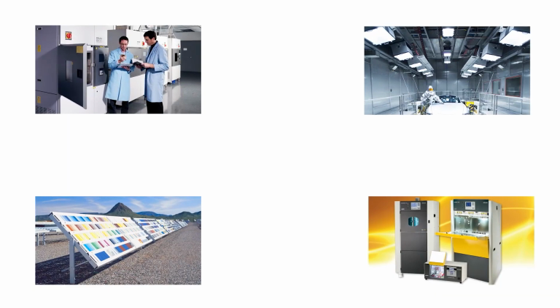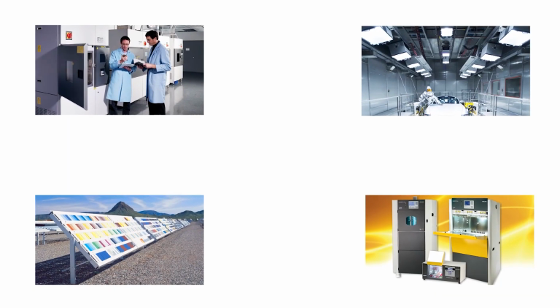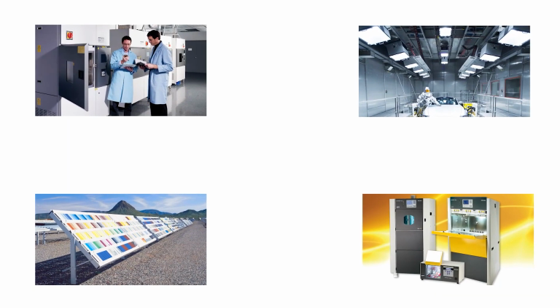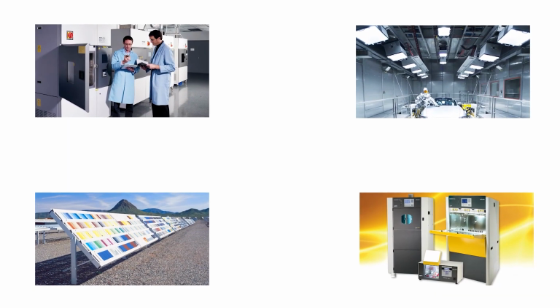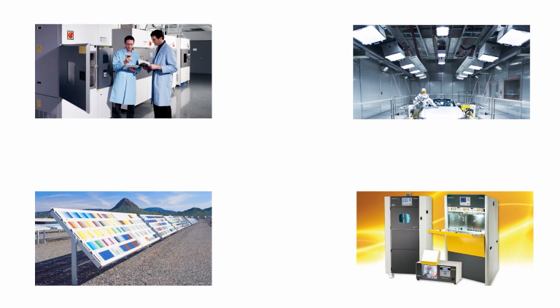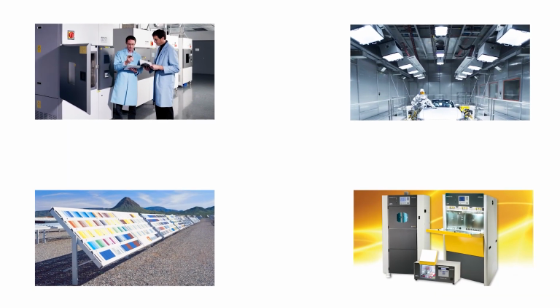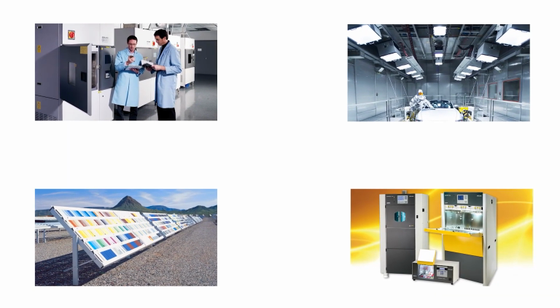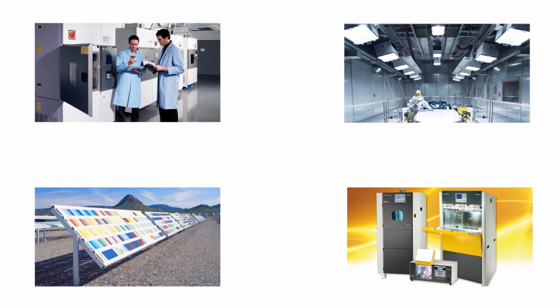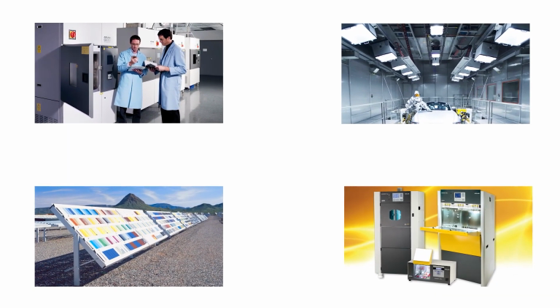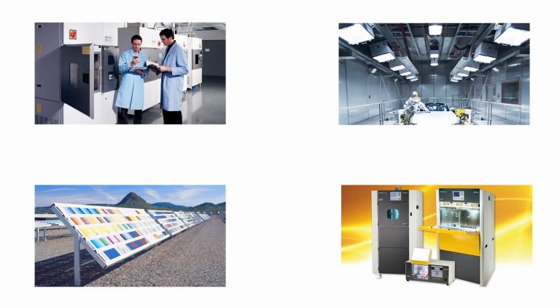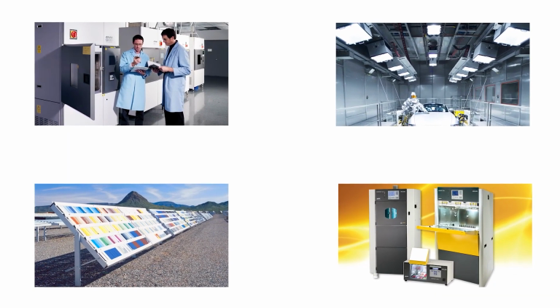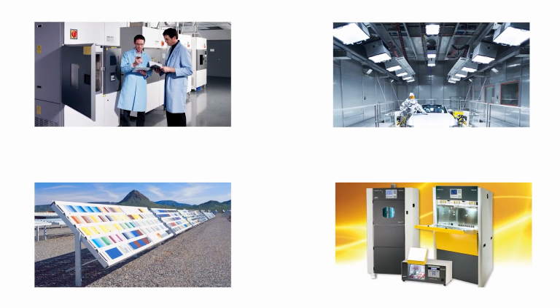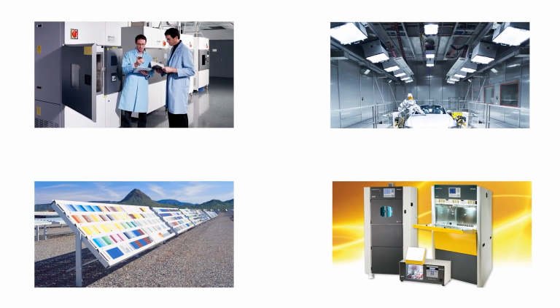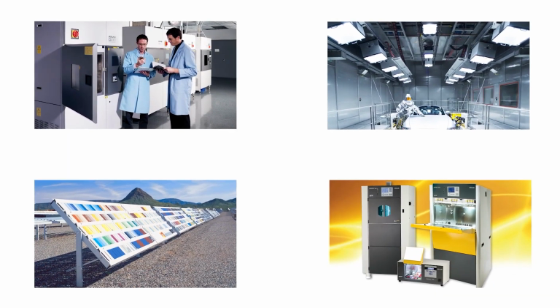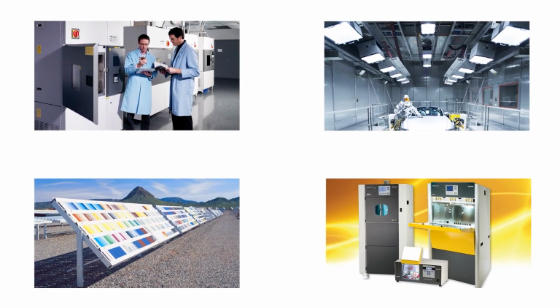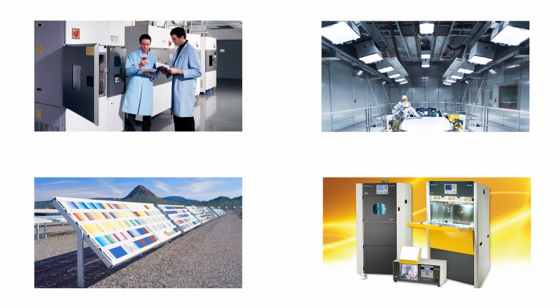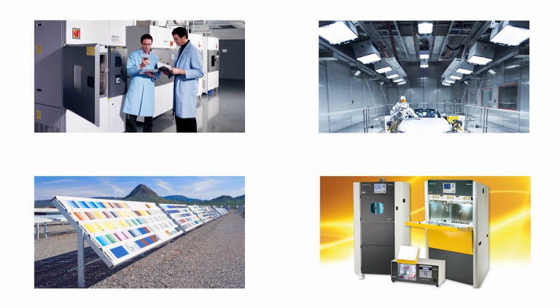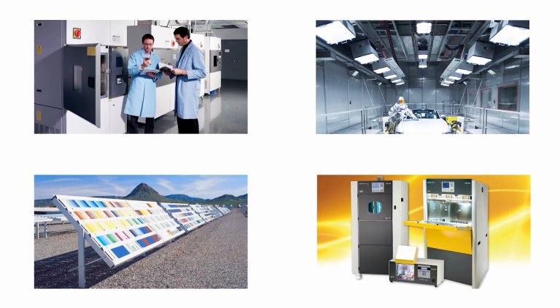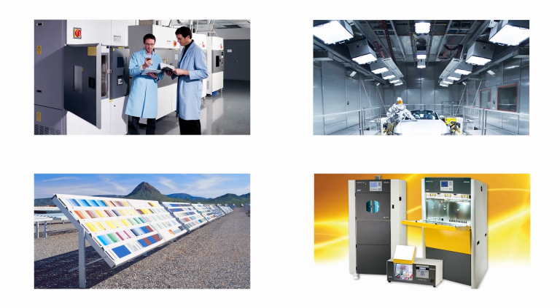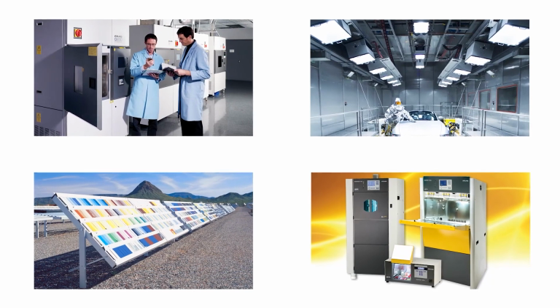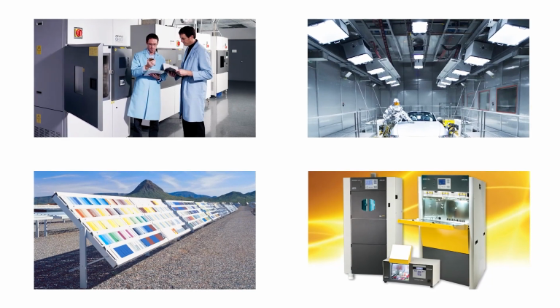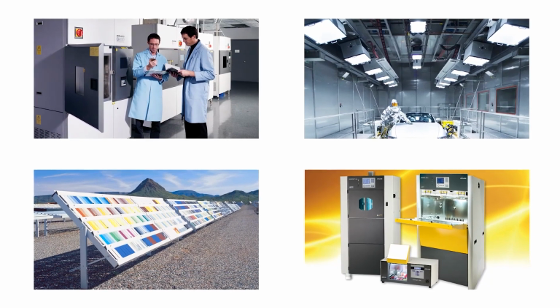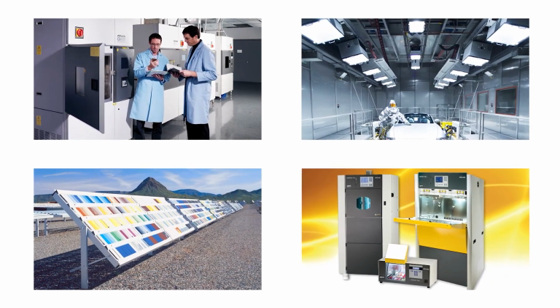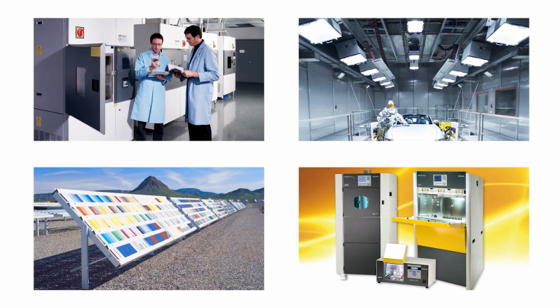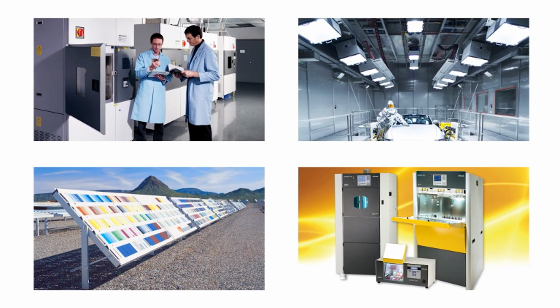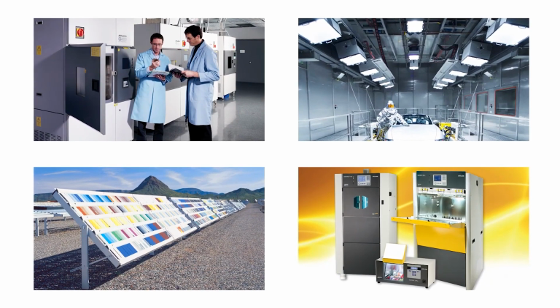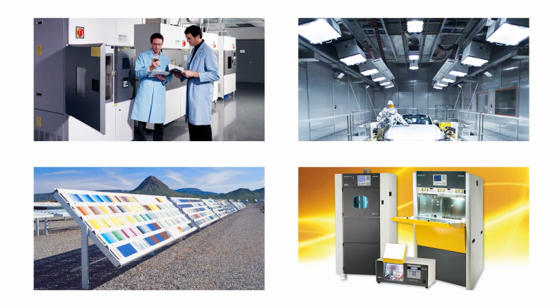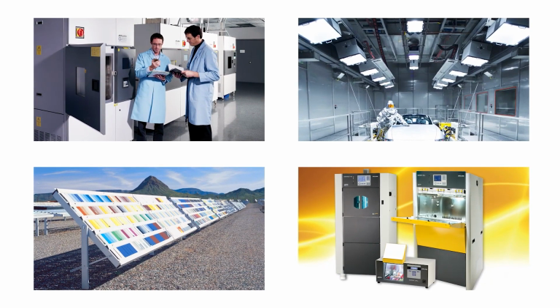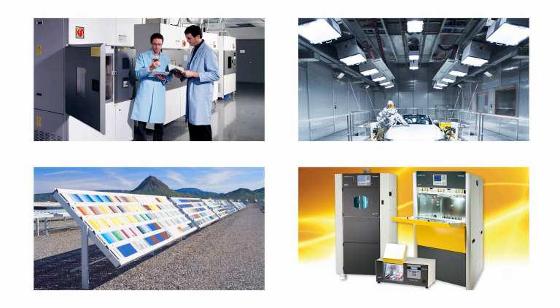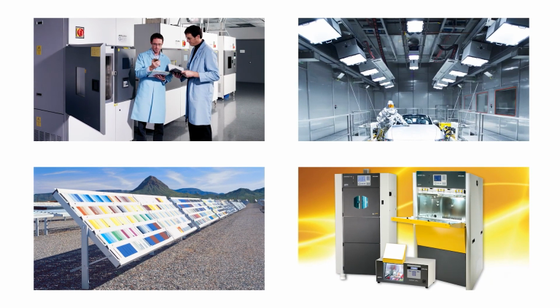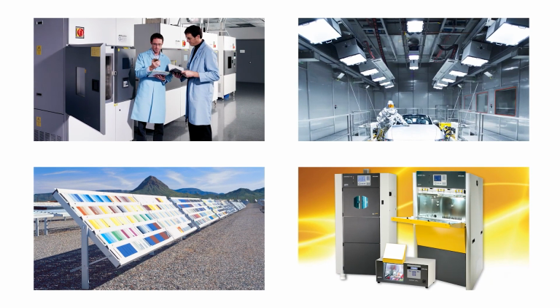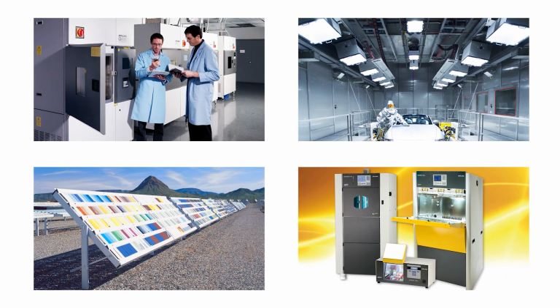Atlas Material Testing Technology — a business unit of Amitec and the global leader in weathering testing technology.